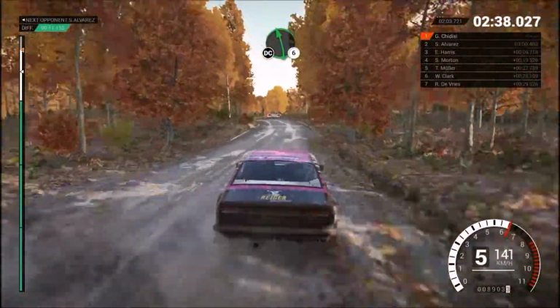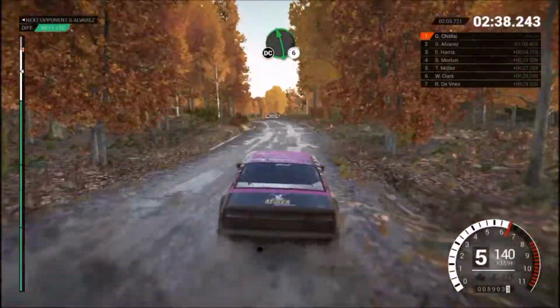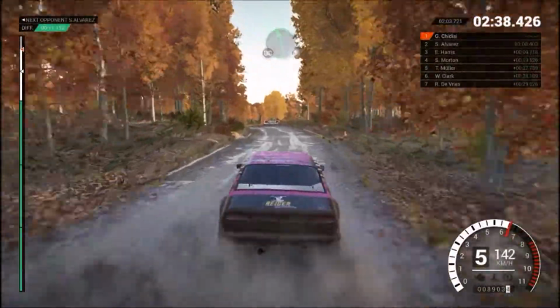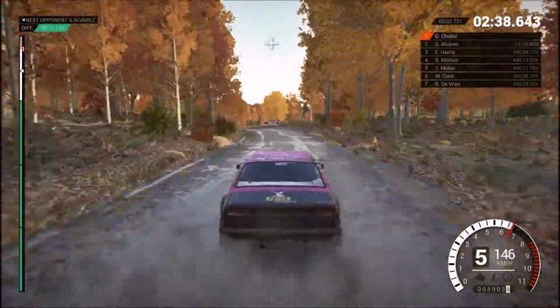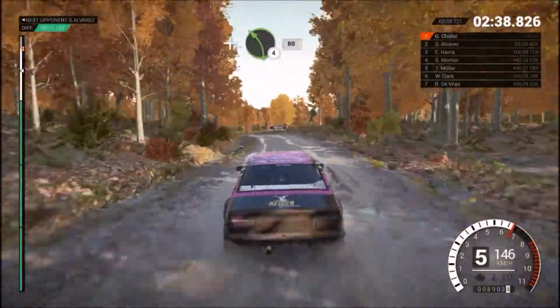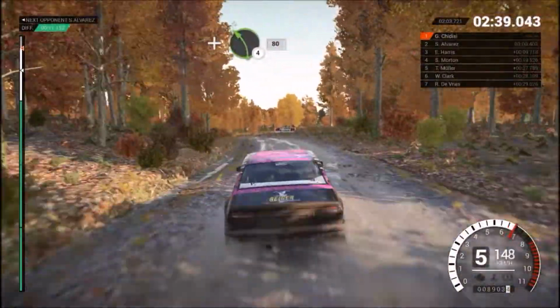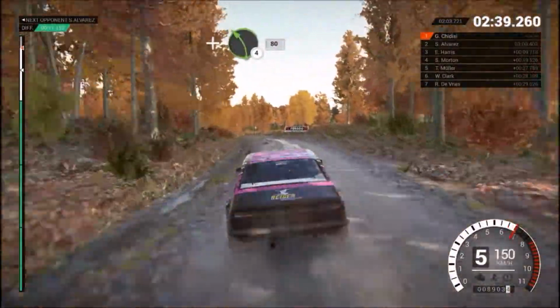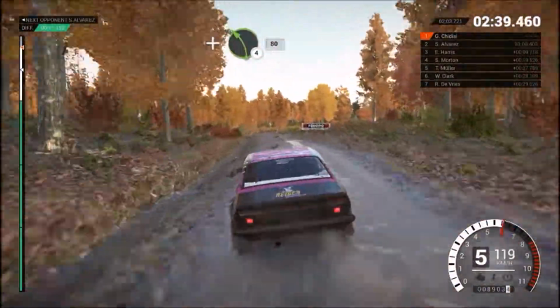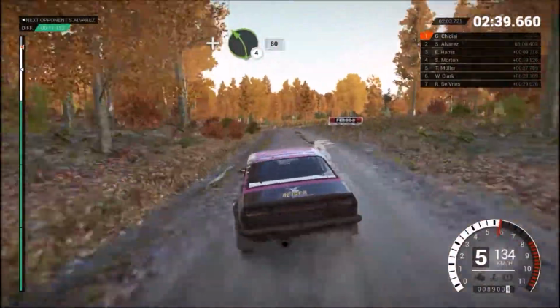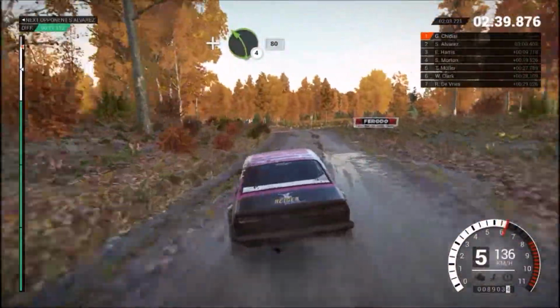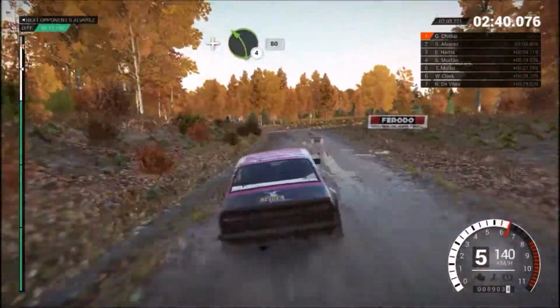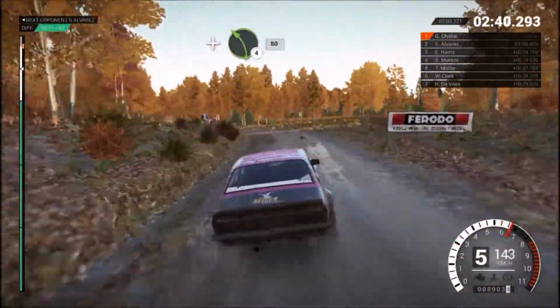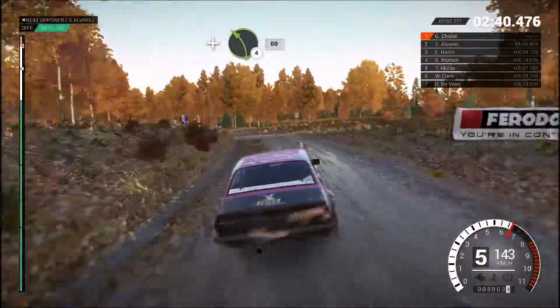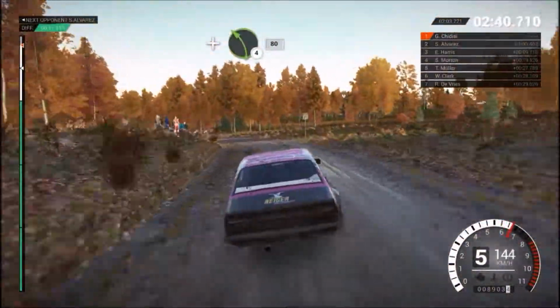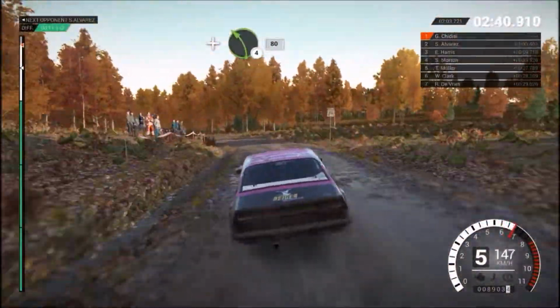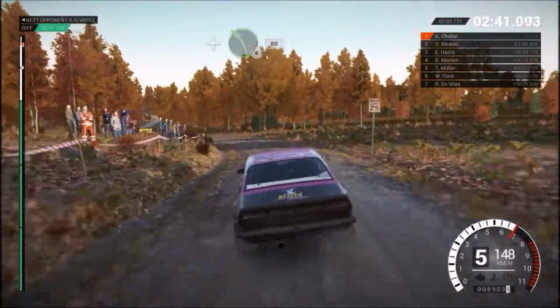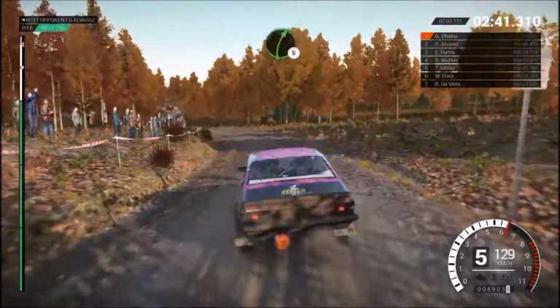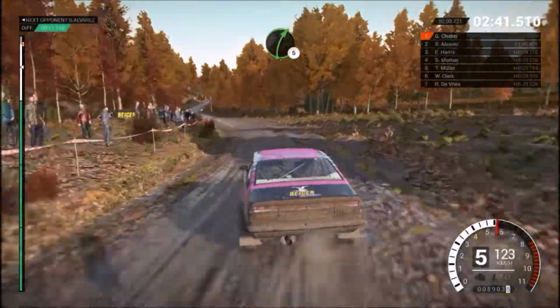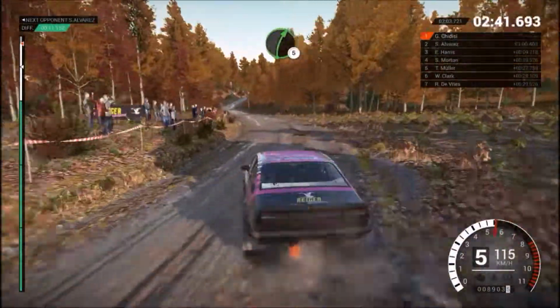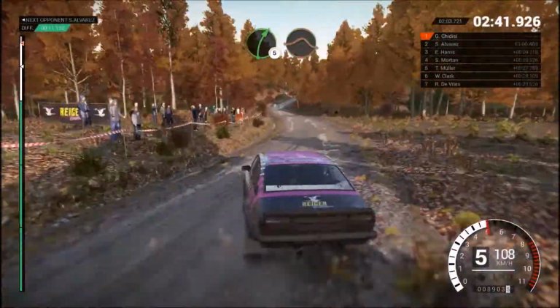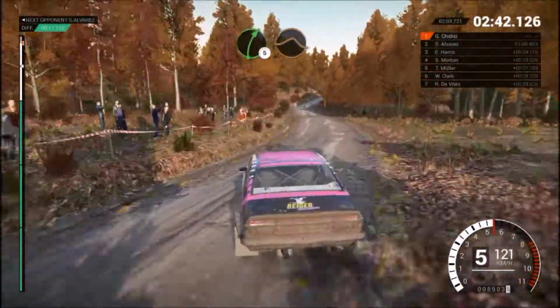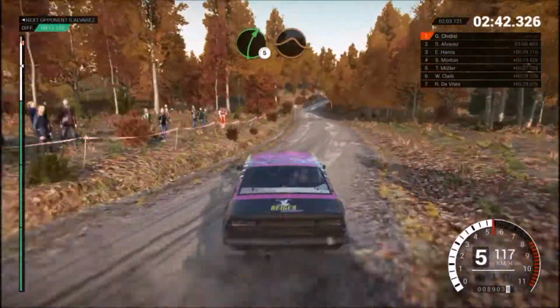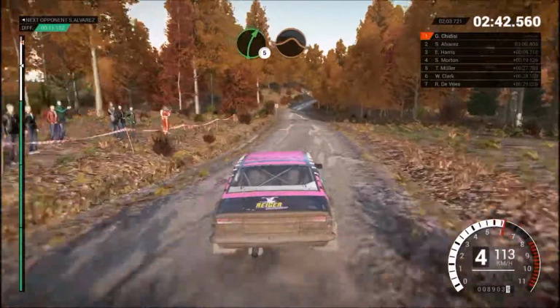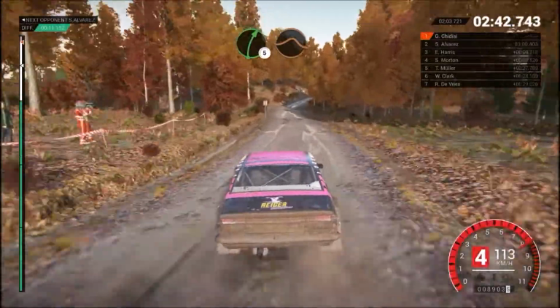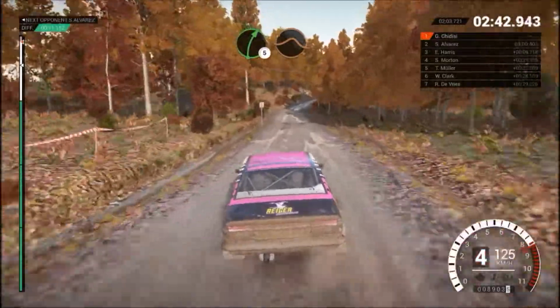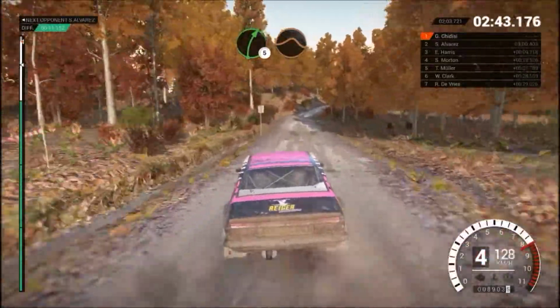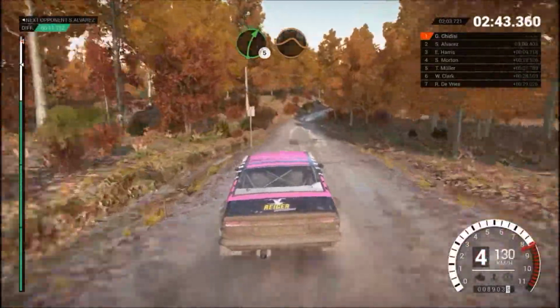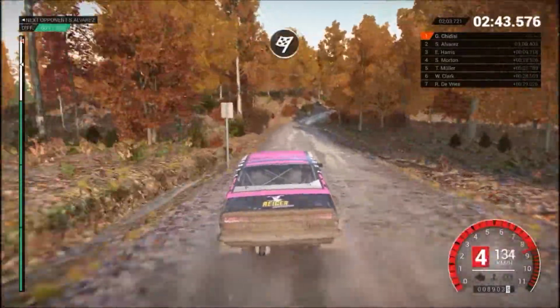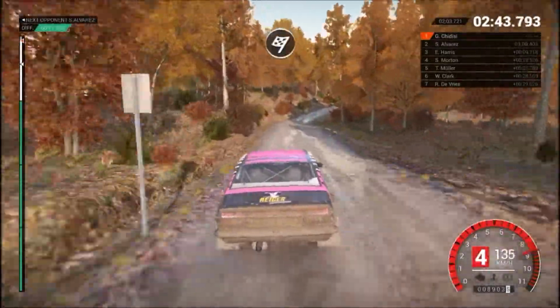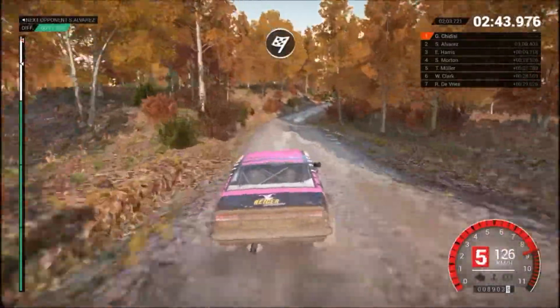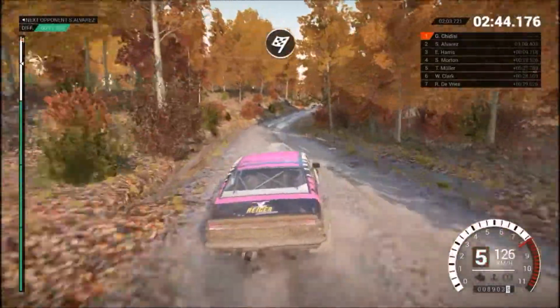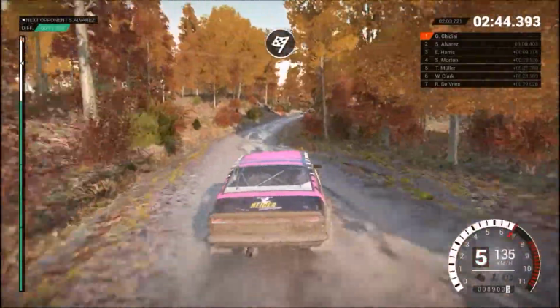And left 4, long, 80. Right 5, keep left, over crest, jump, maybe. Over finish.